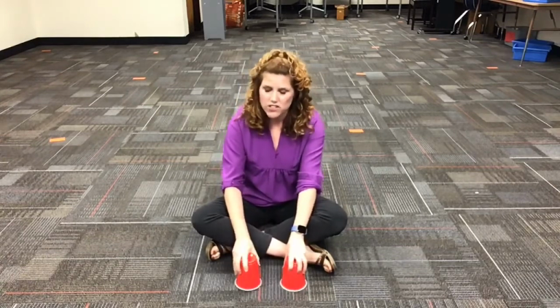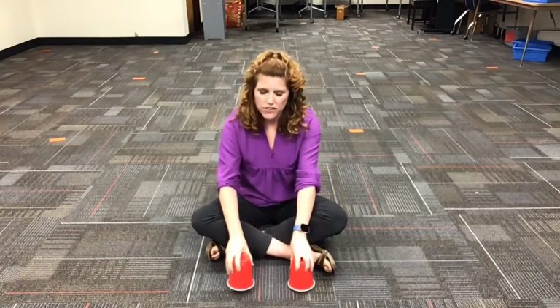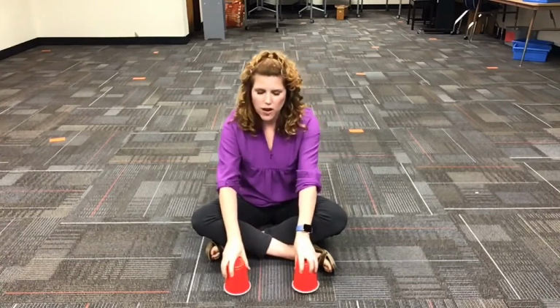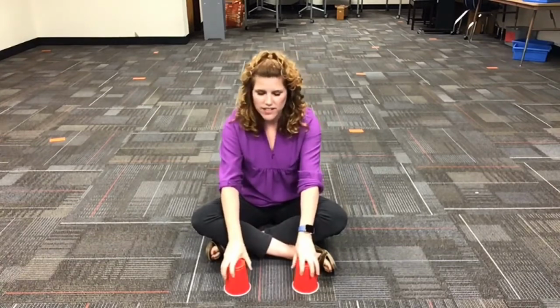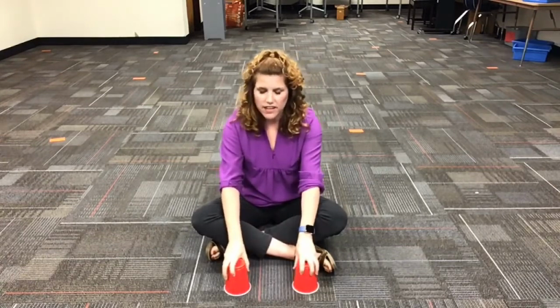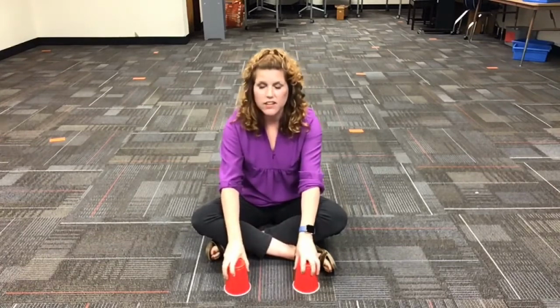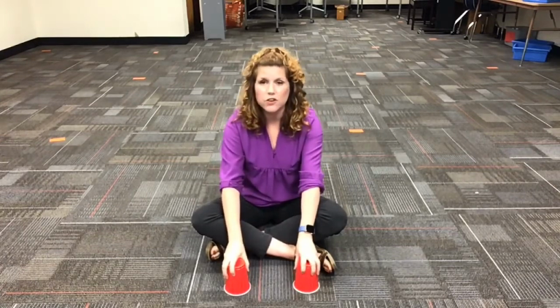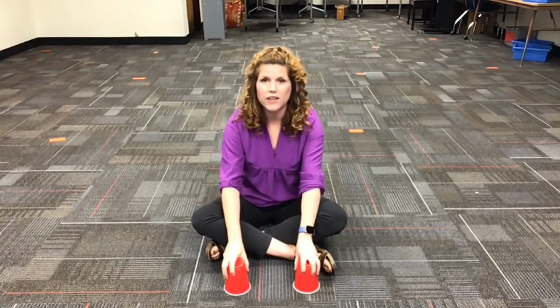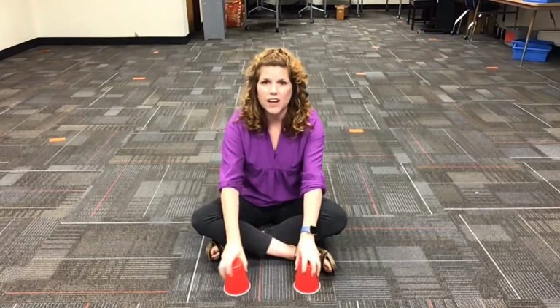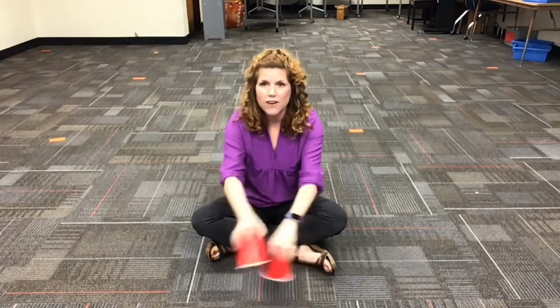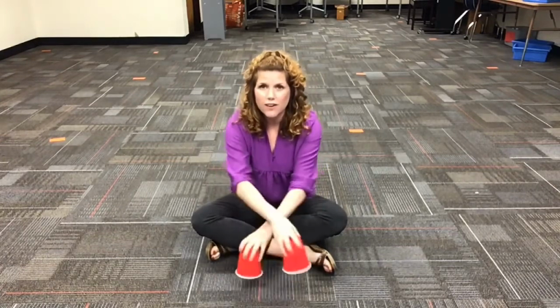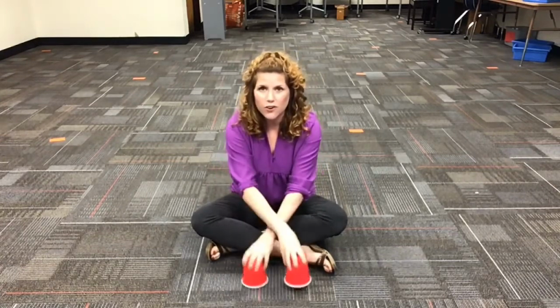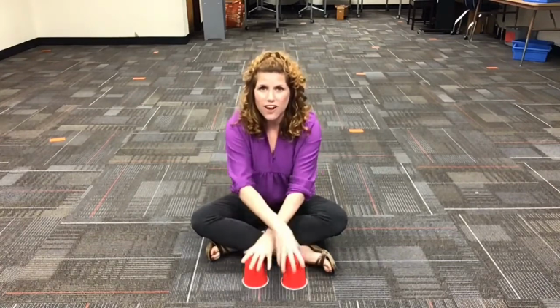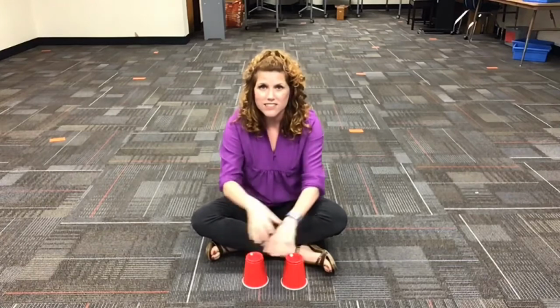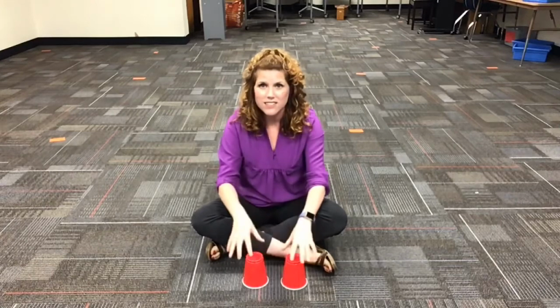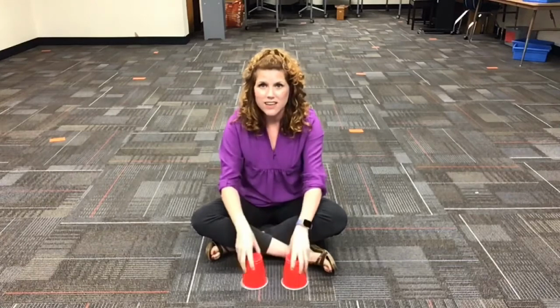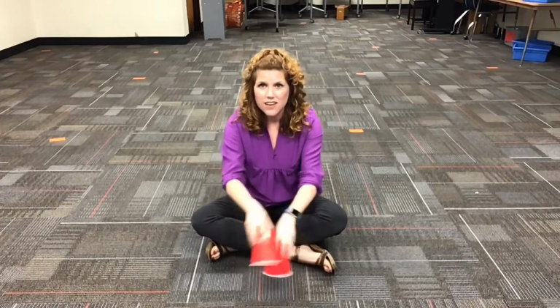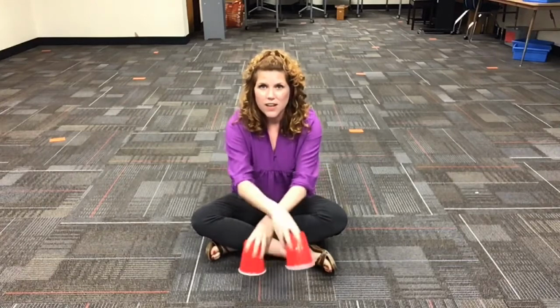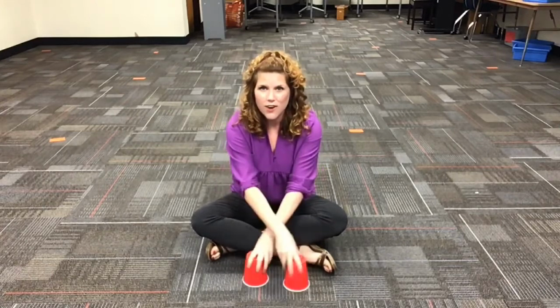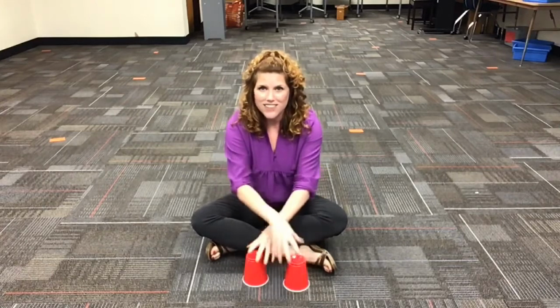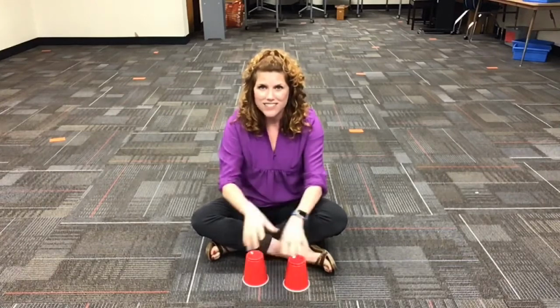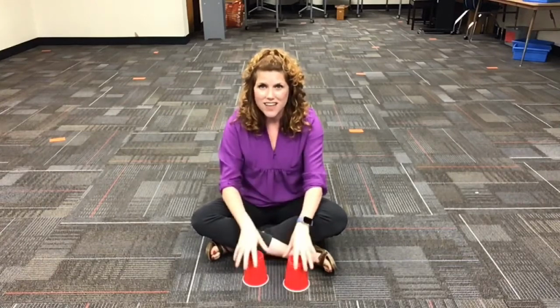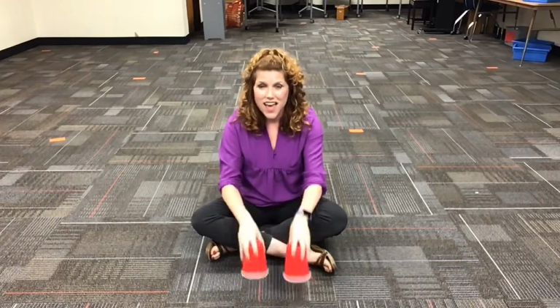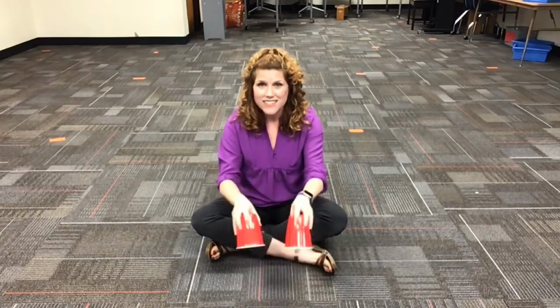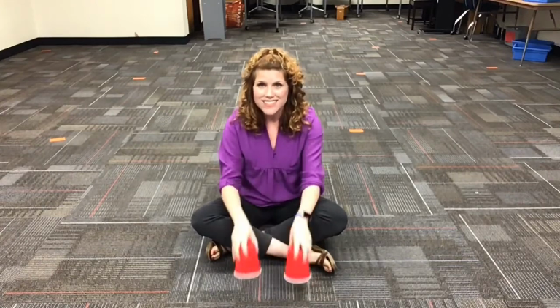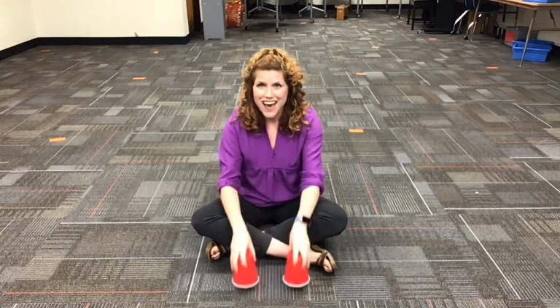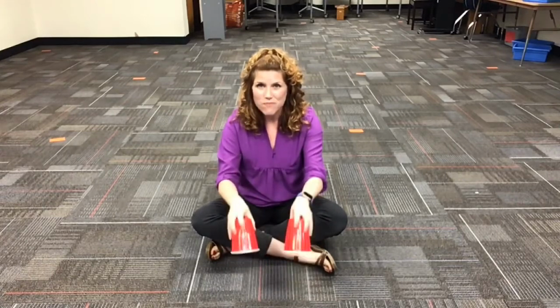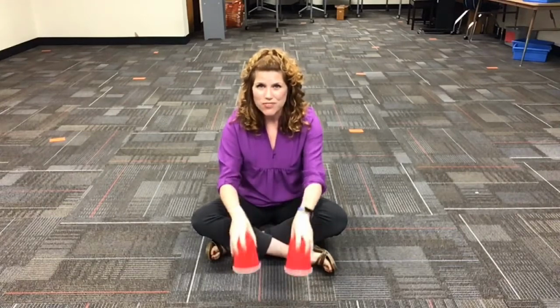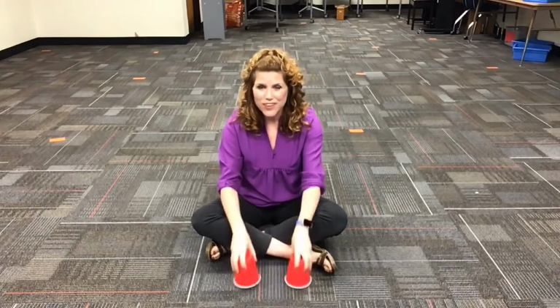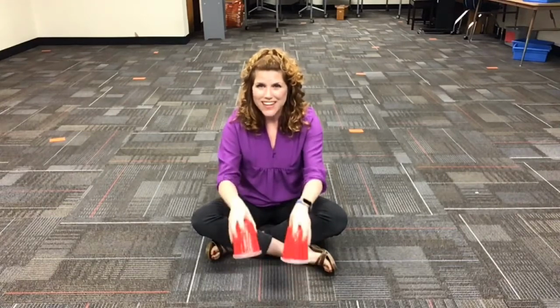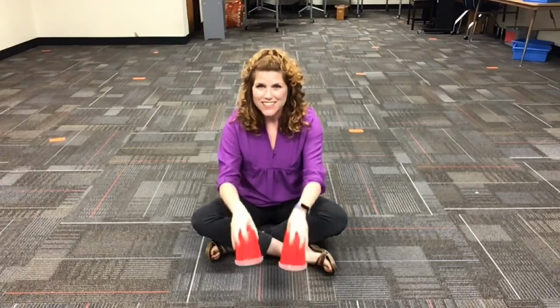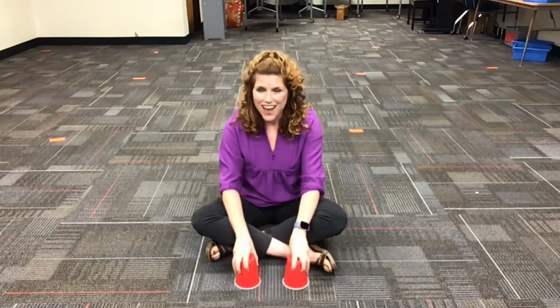Let's try the cross again. Here we go — cross, cross, tap three times.